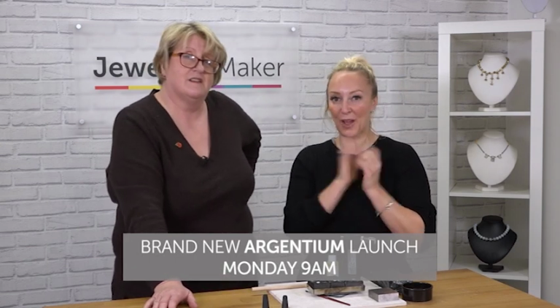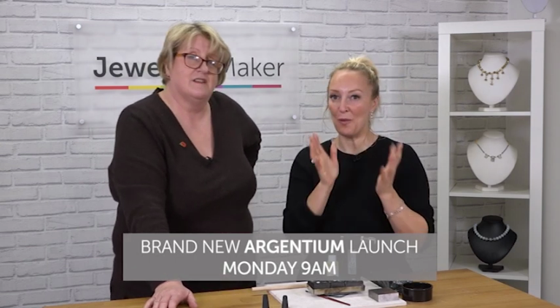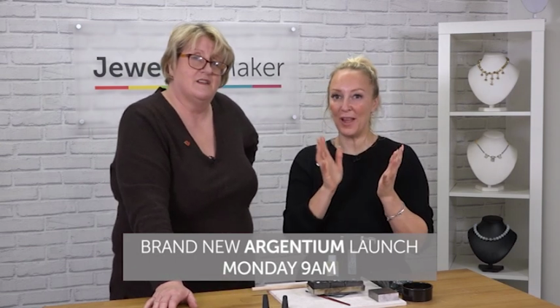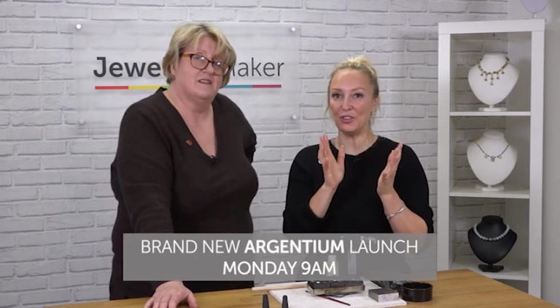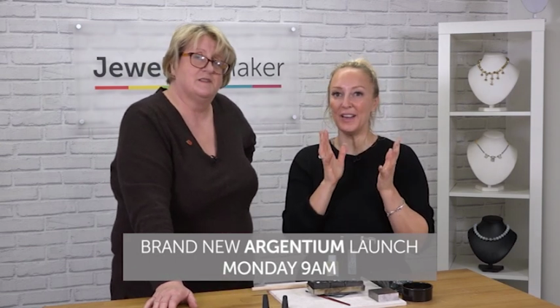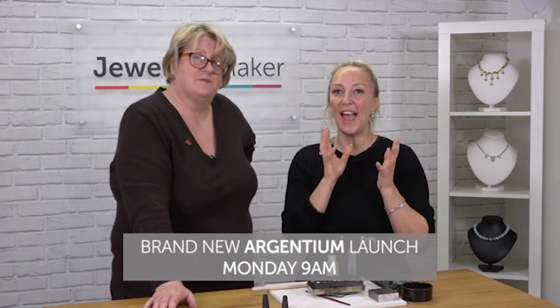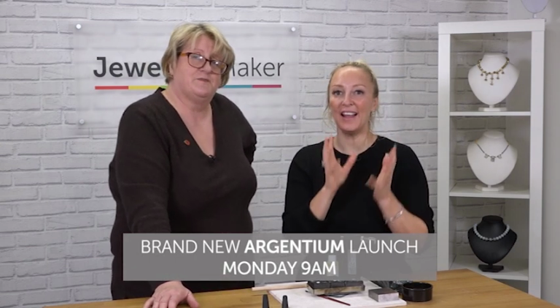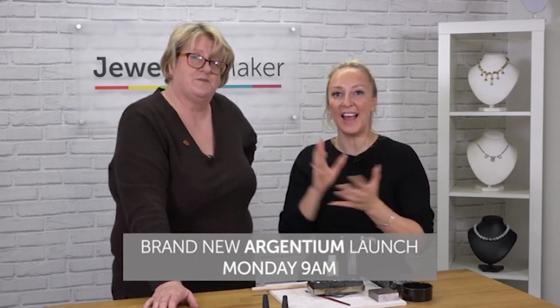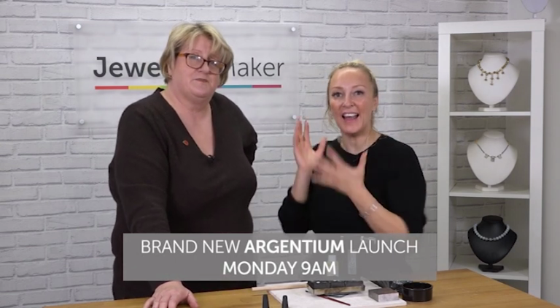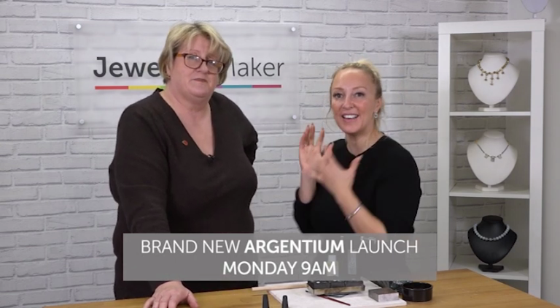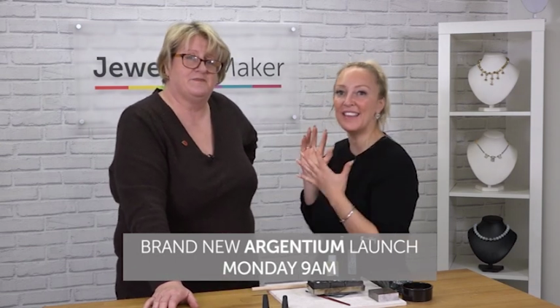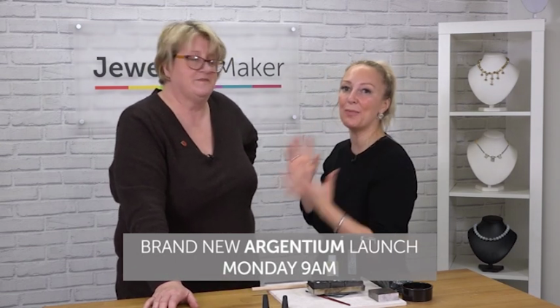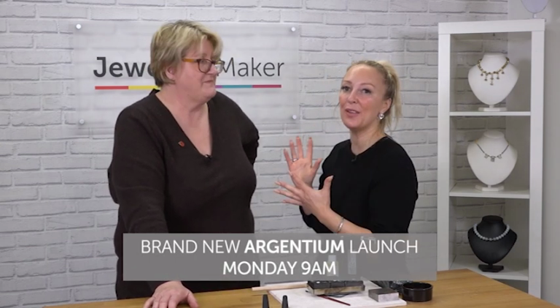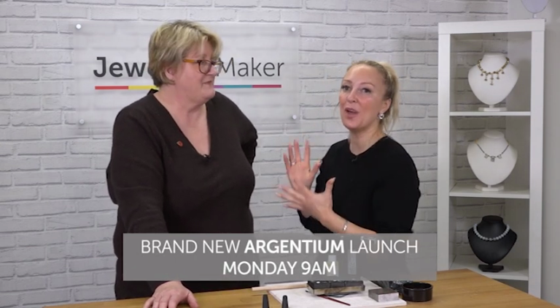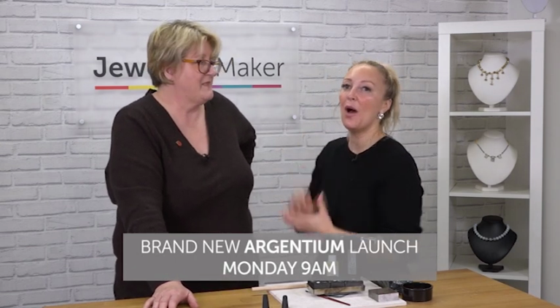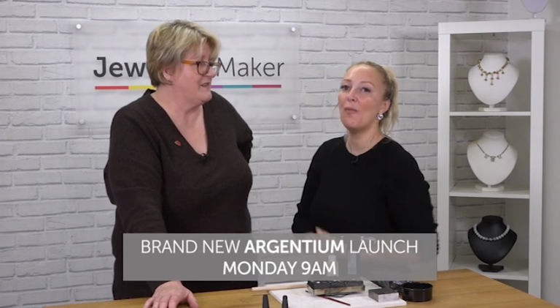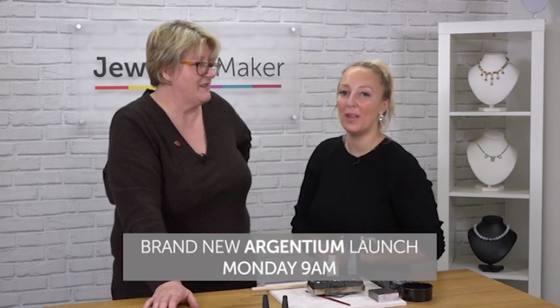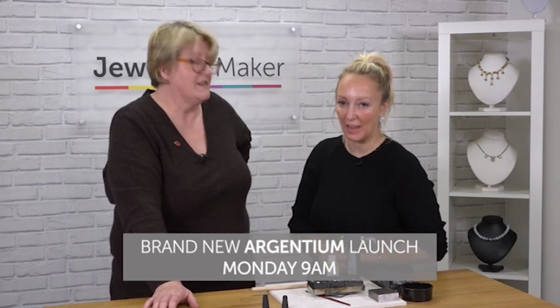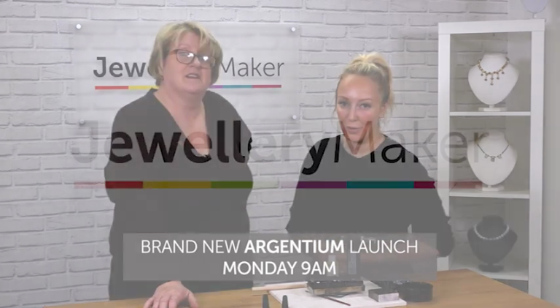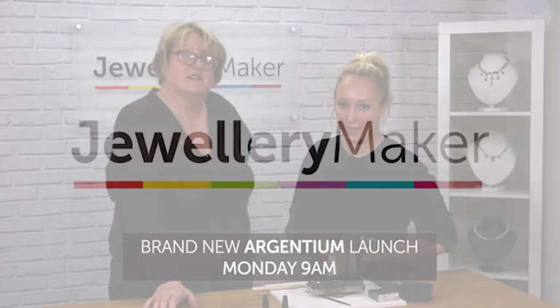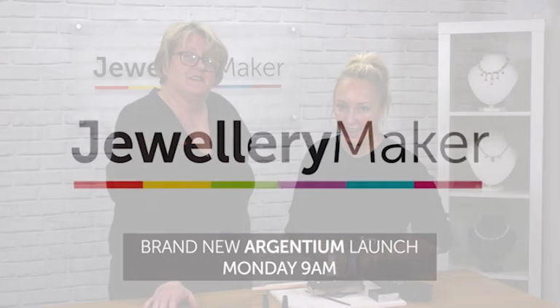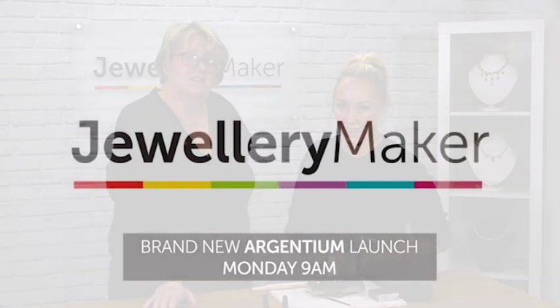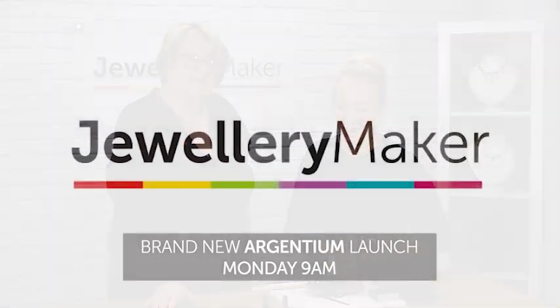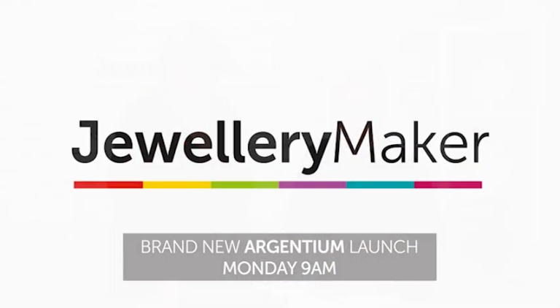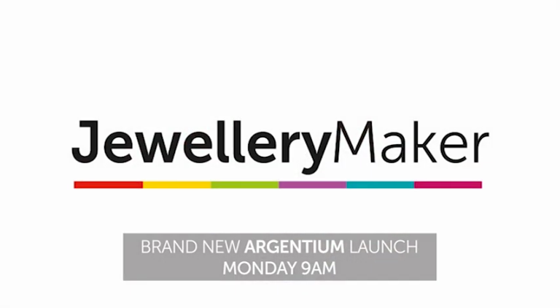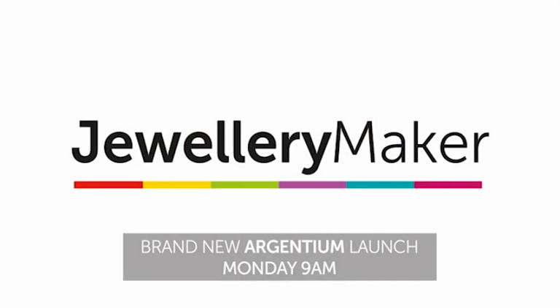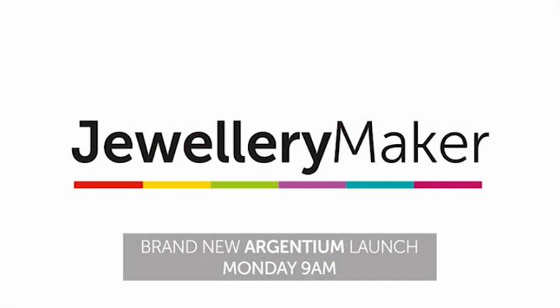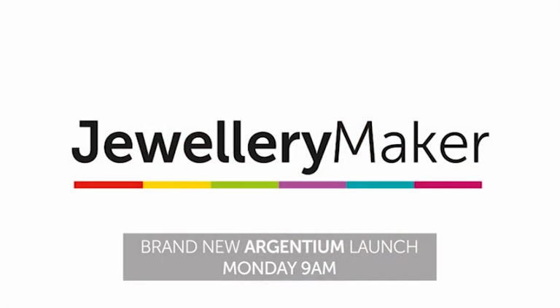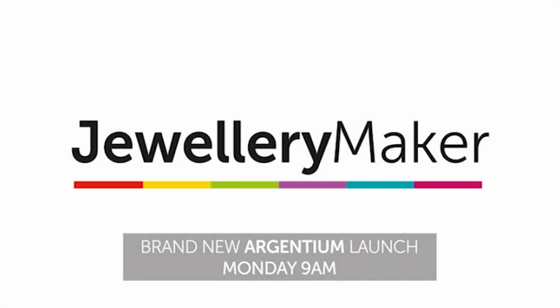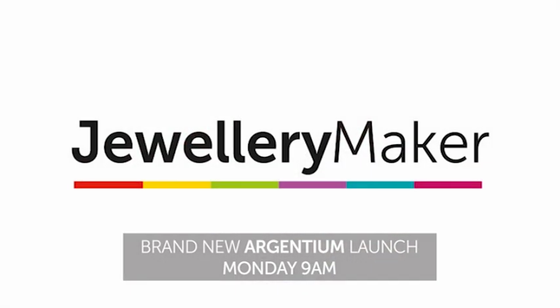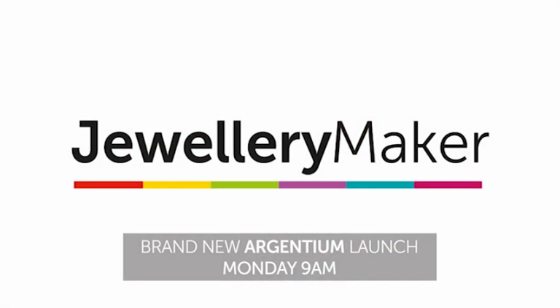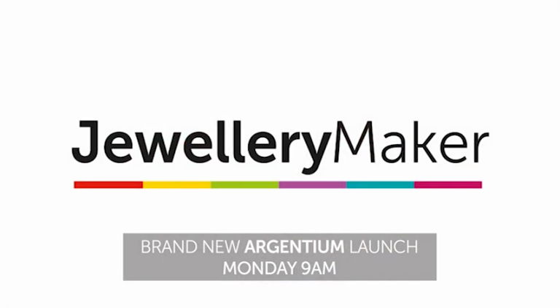We can't wait — join Elle and Elizabeth on Monday morning here on Jewellery Maker. Bye bye.